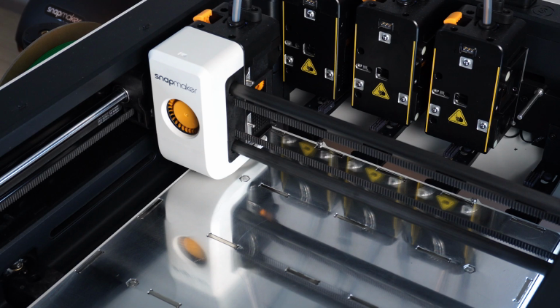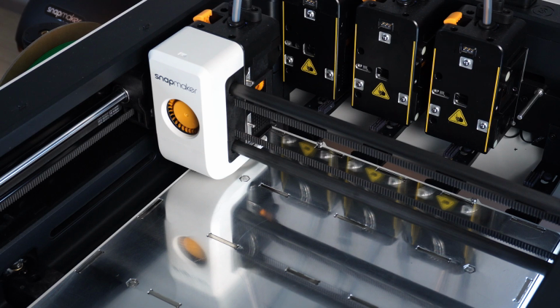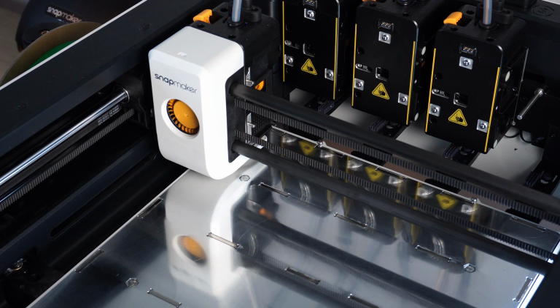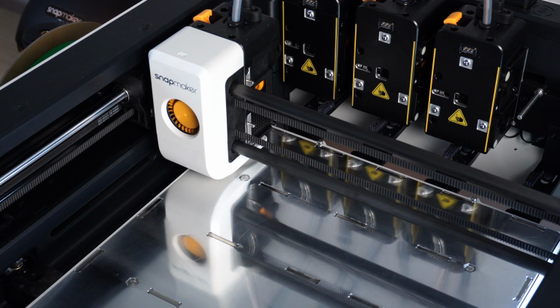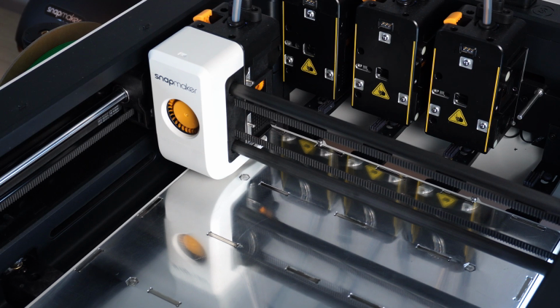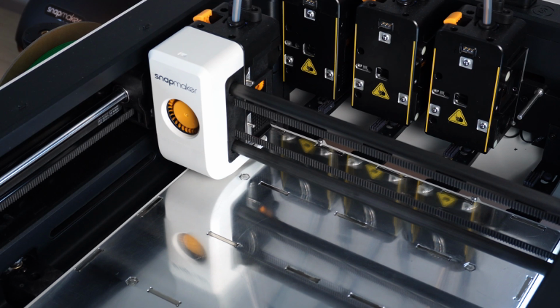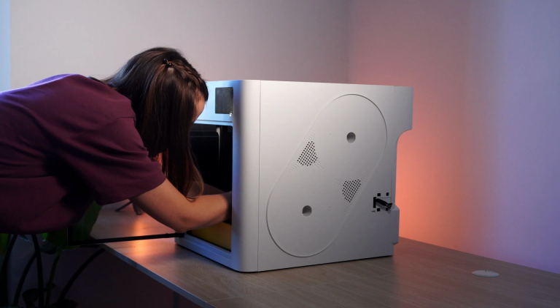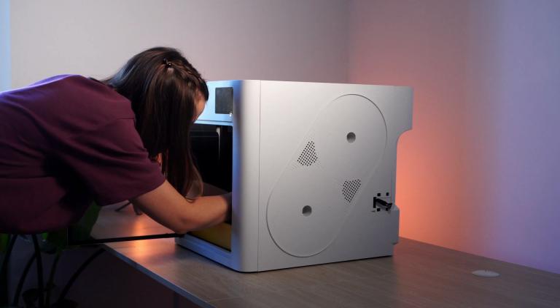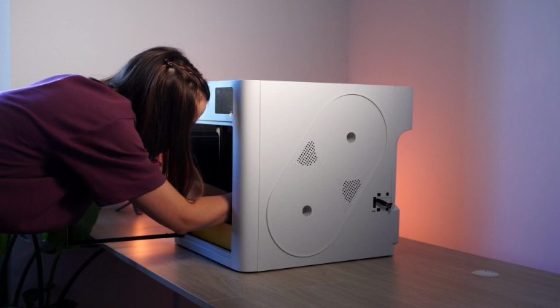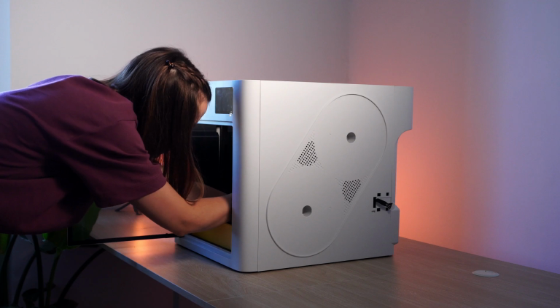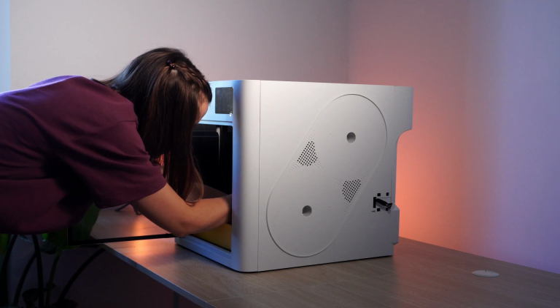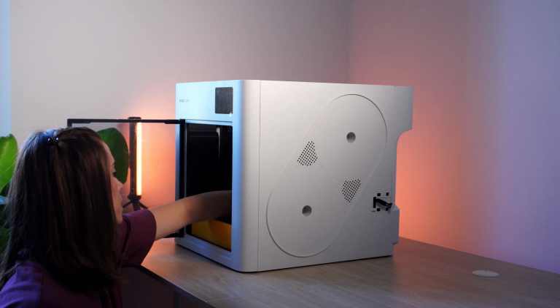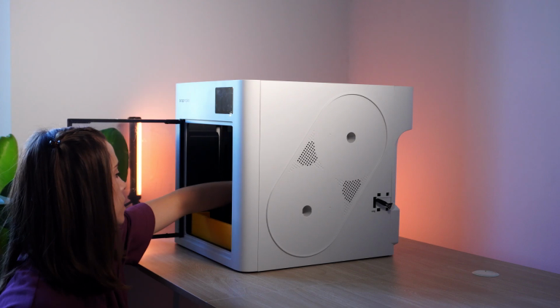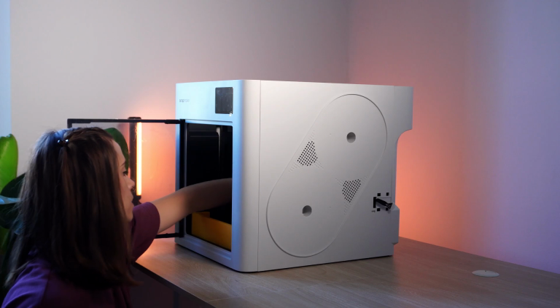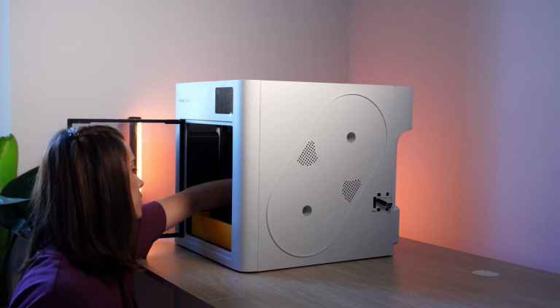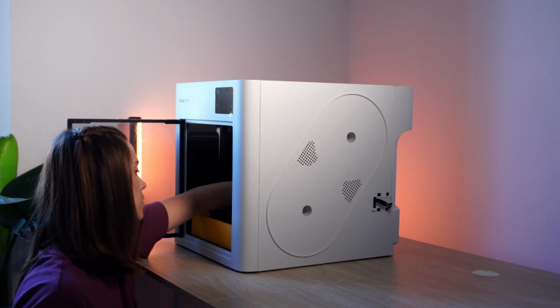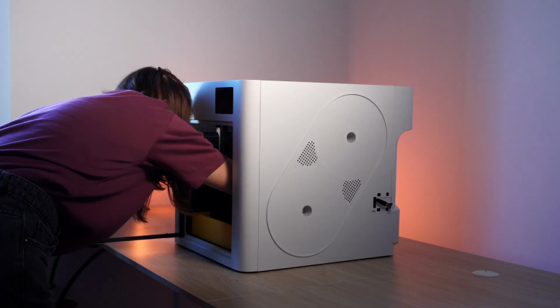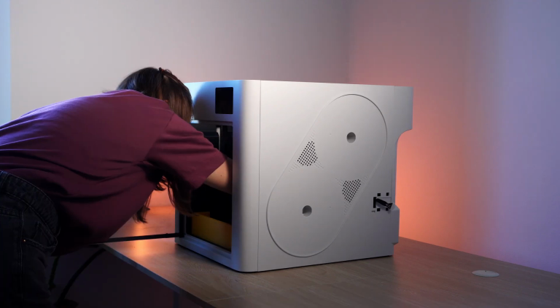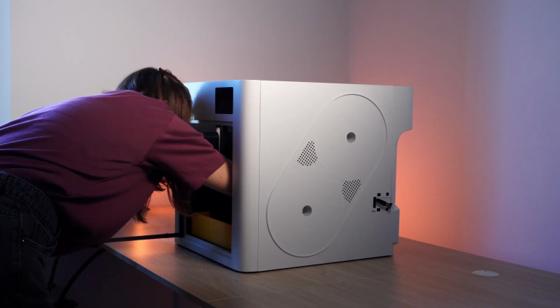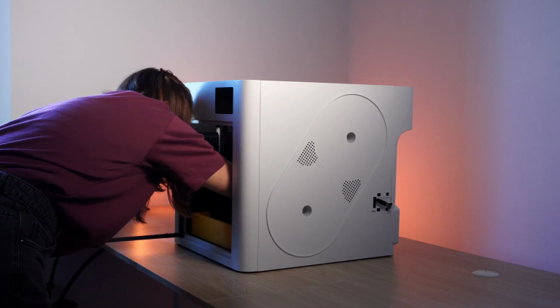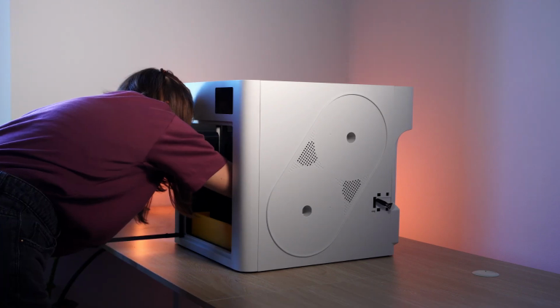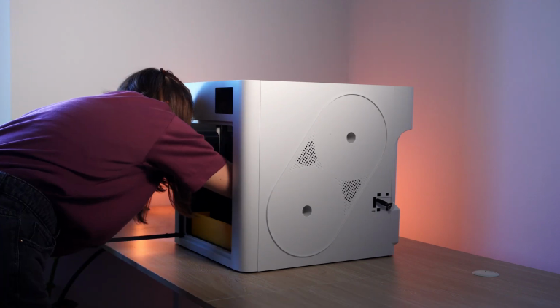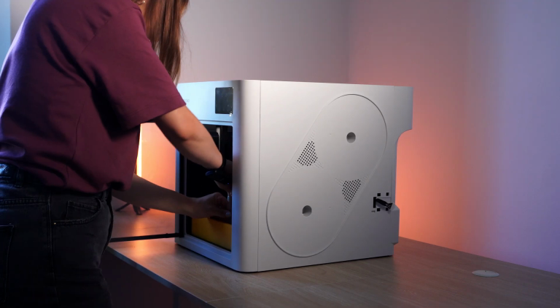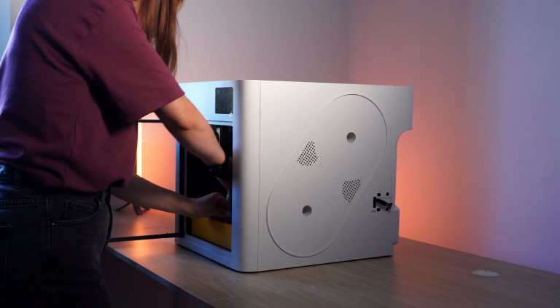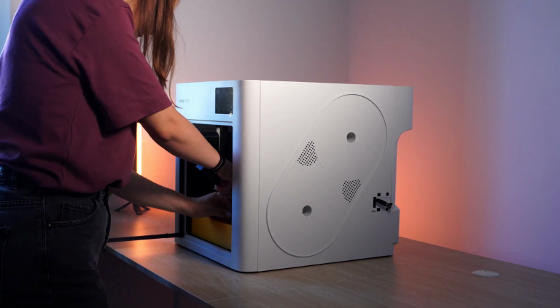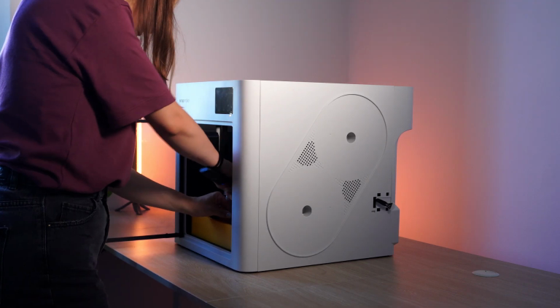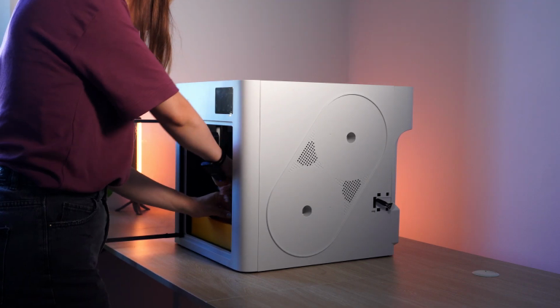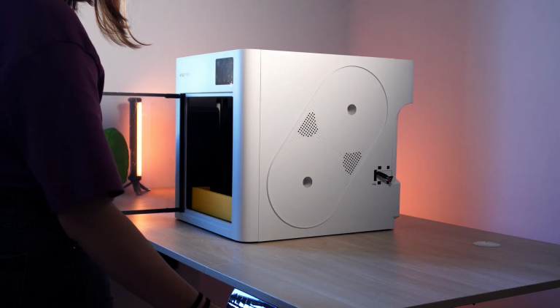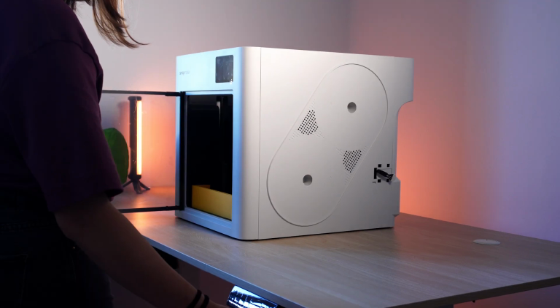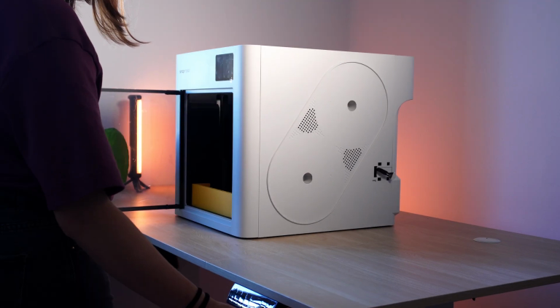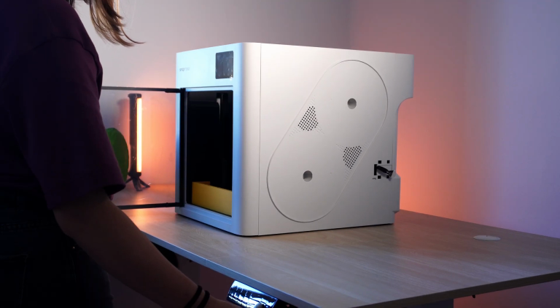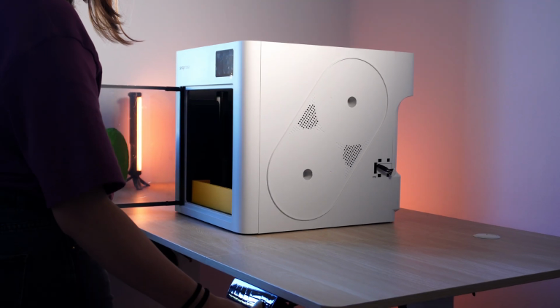And all of this at the crazy price. But technicalities aside, let's keep on with the assembly.